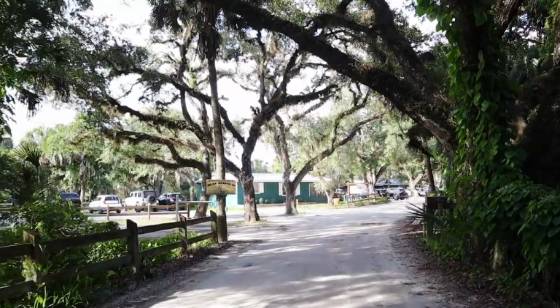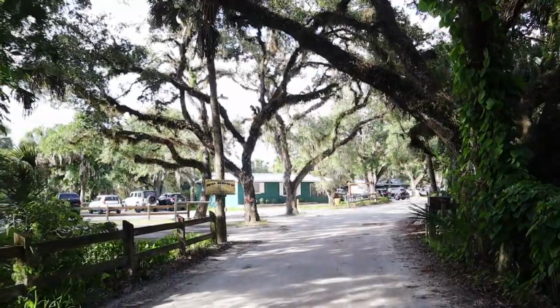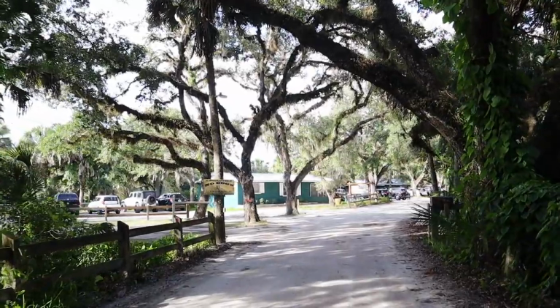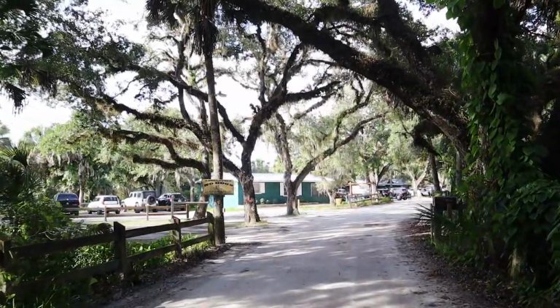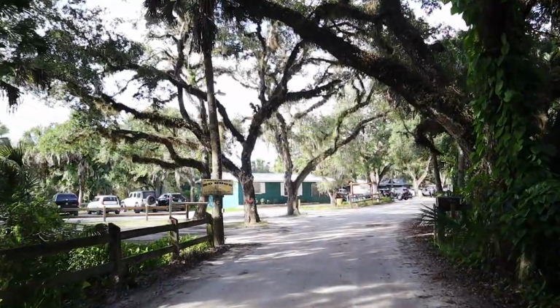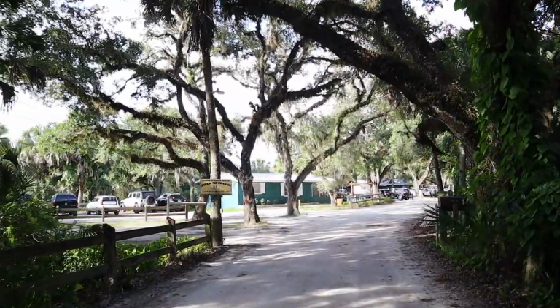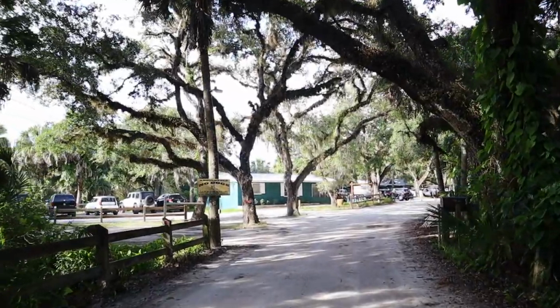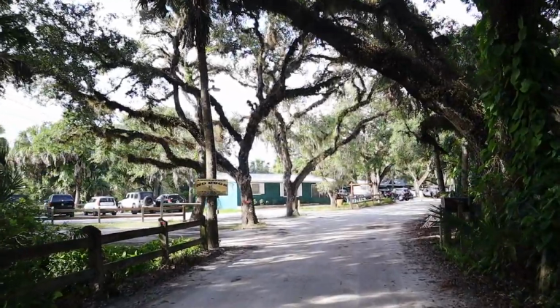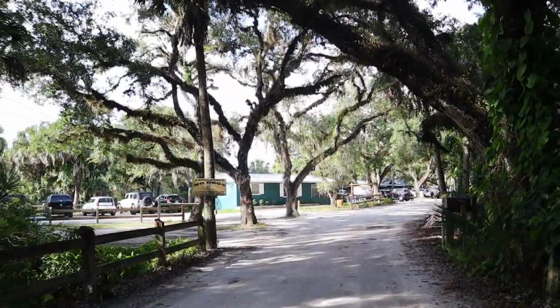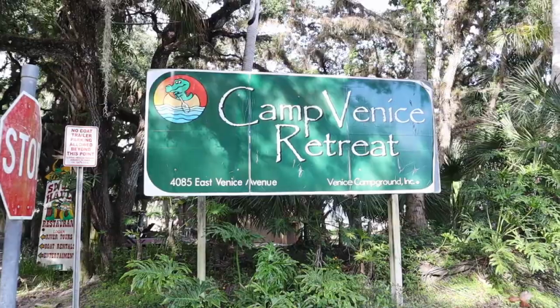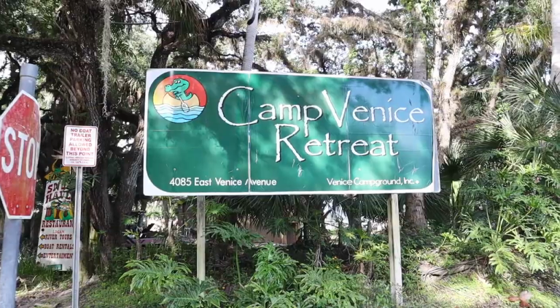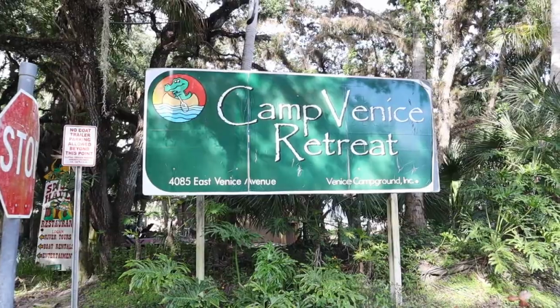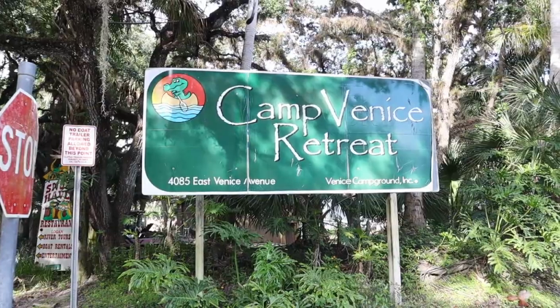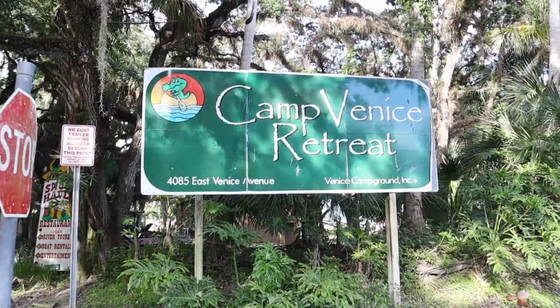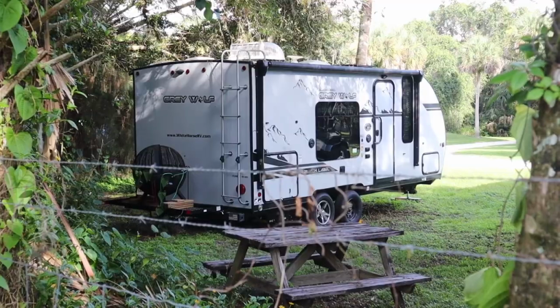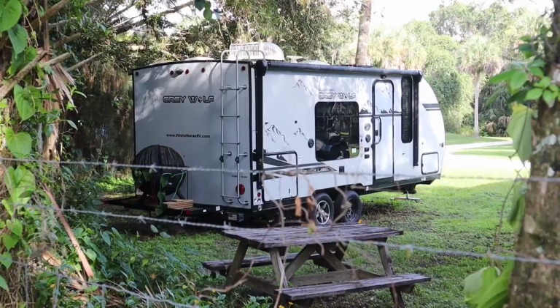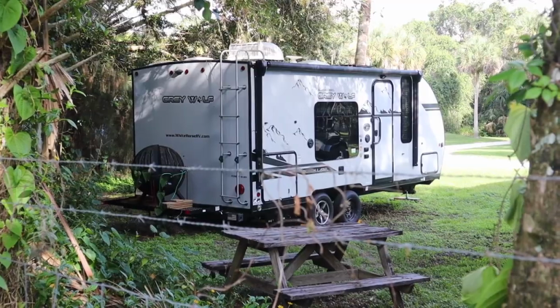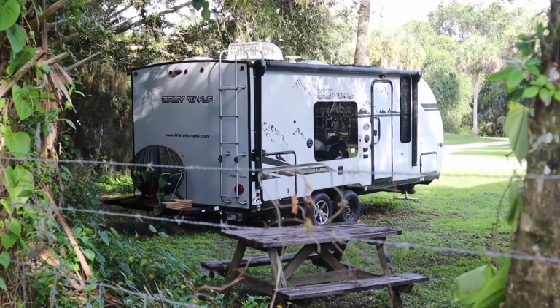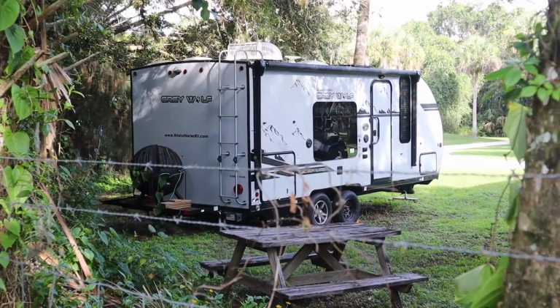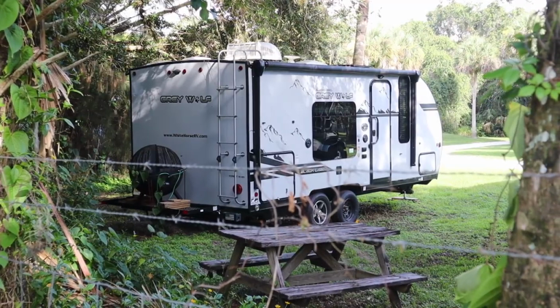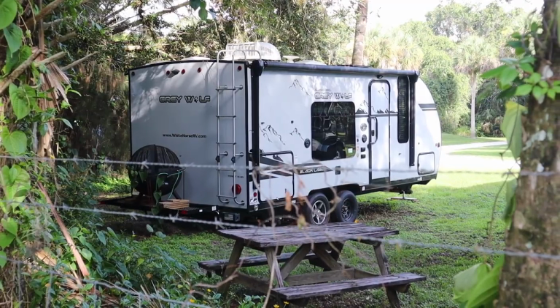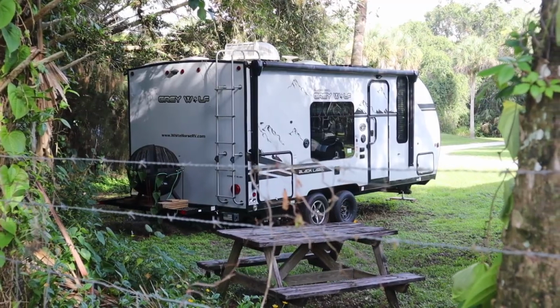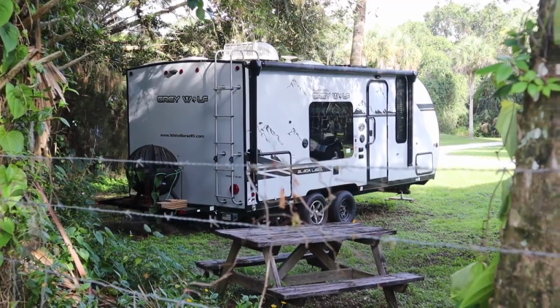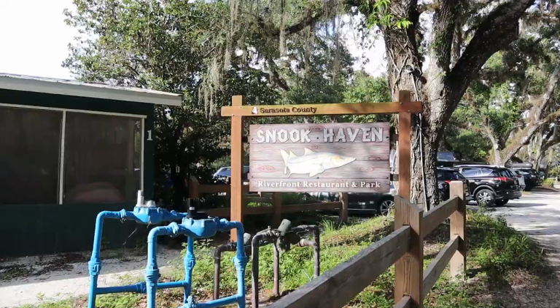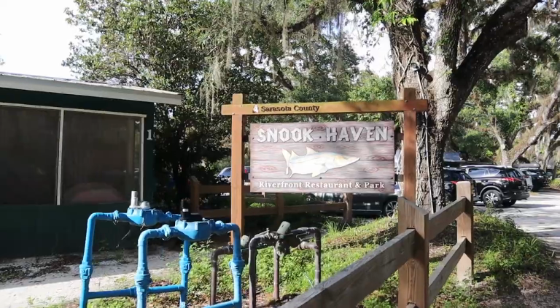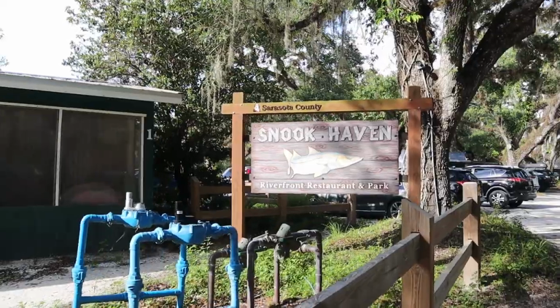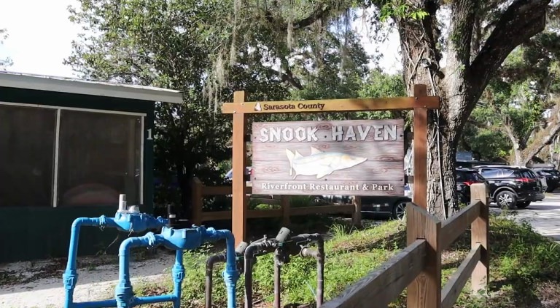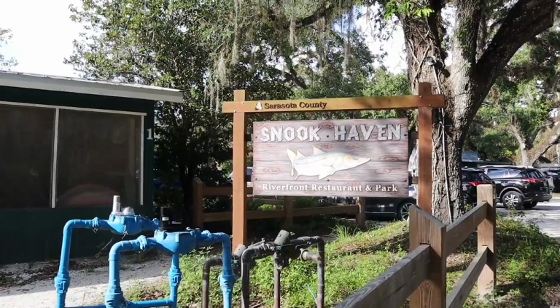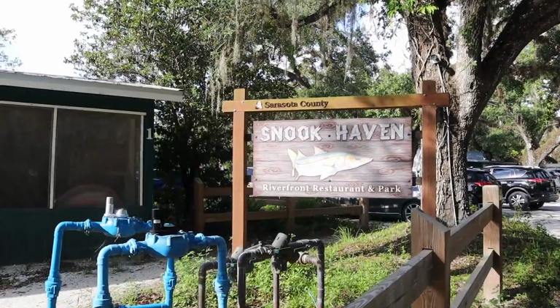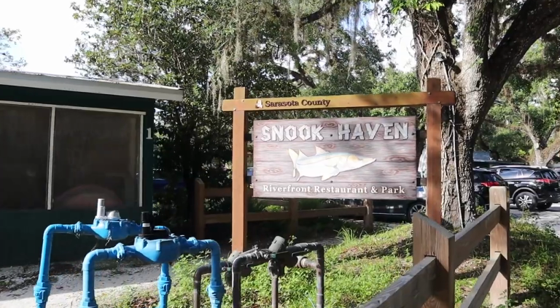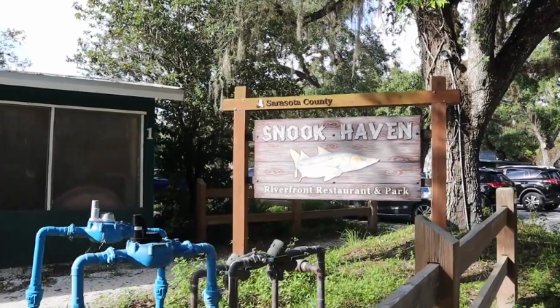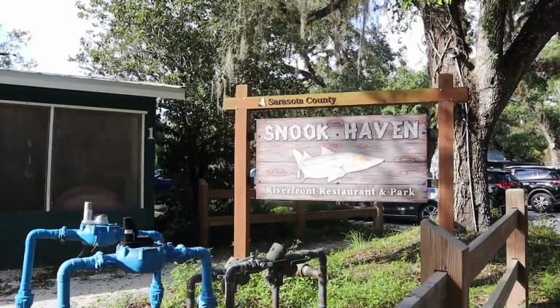And later this road leads you to an RV parking spot, and it also leads you to the Snookhaven sign.